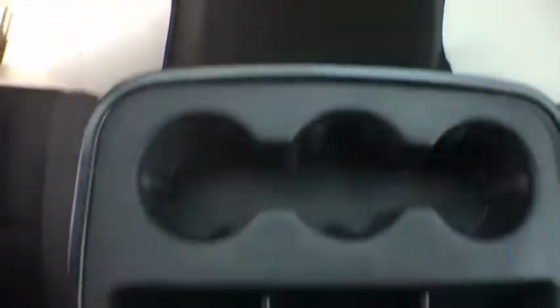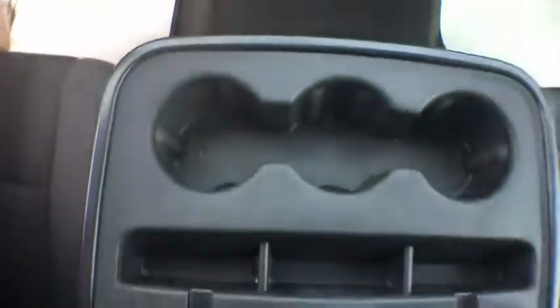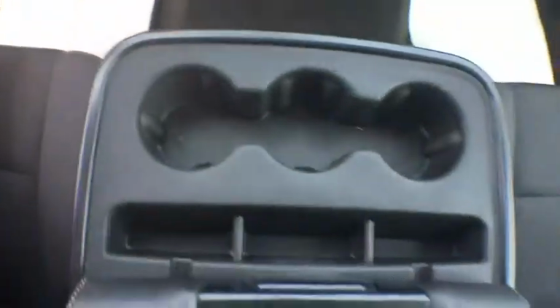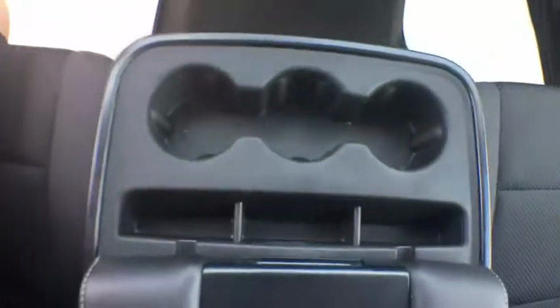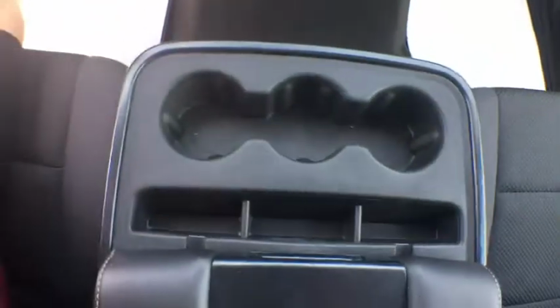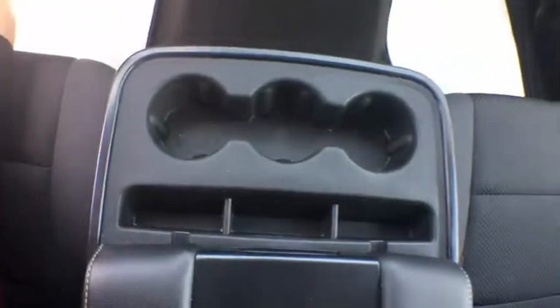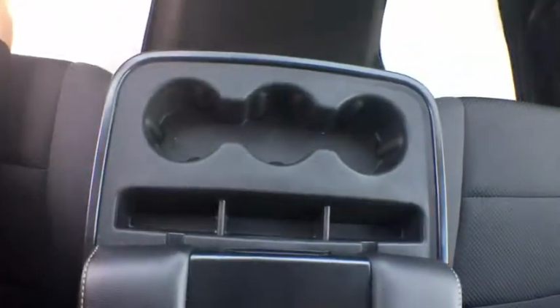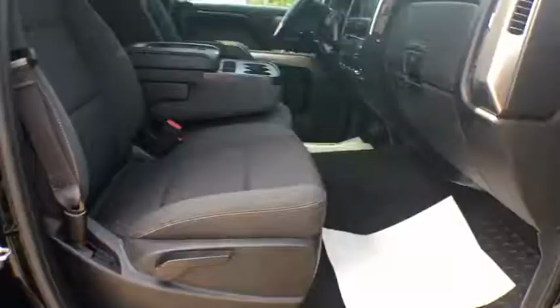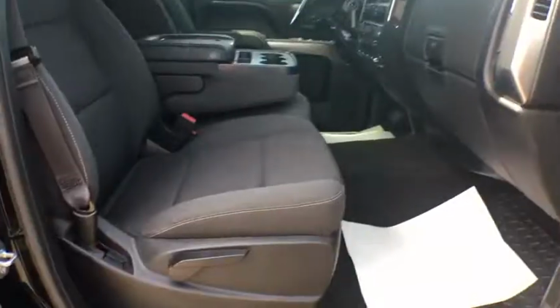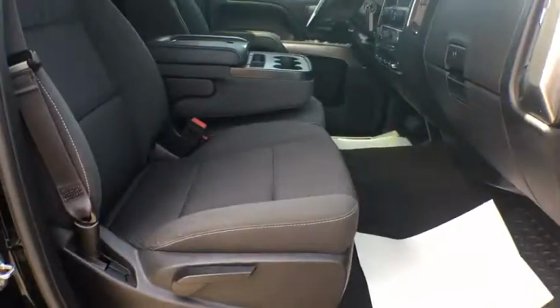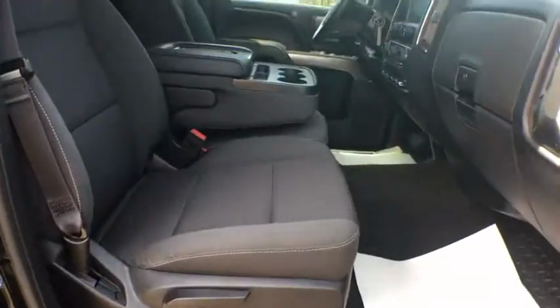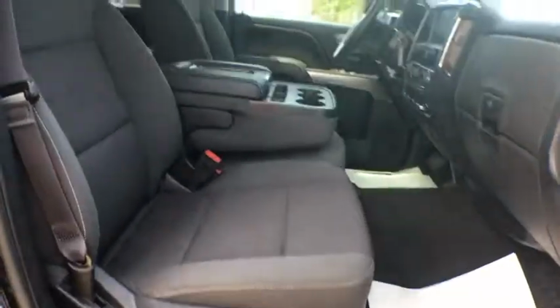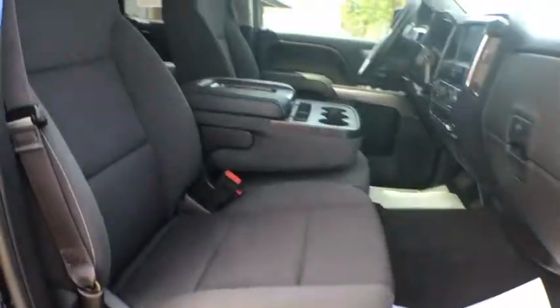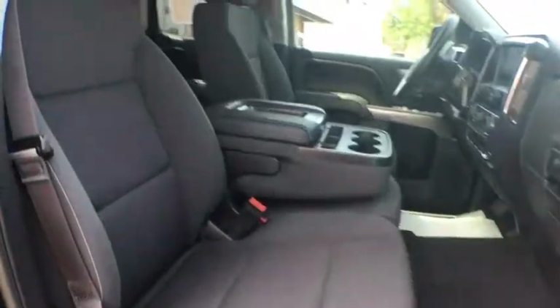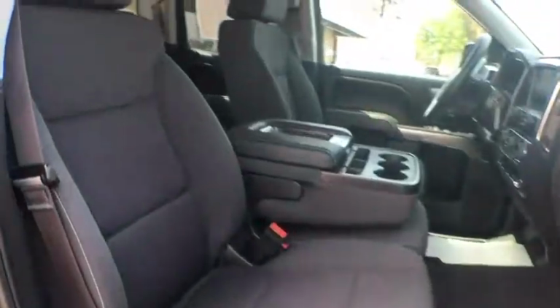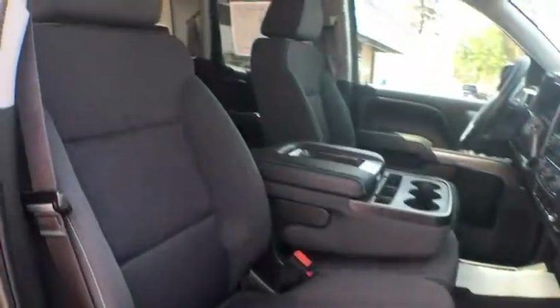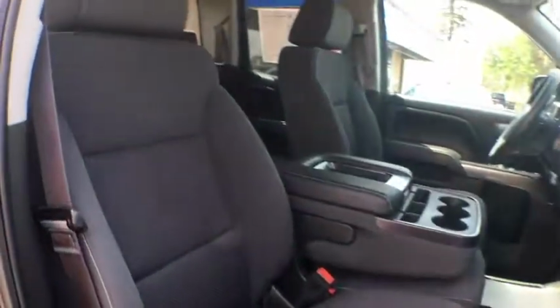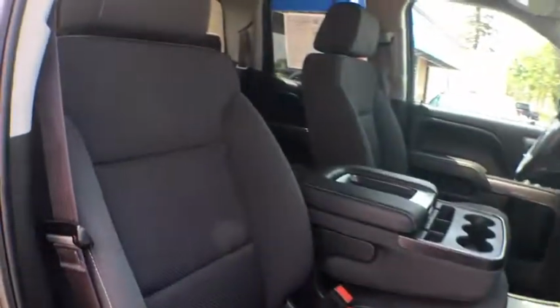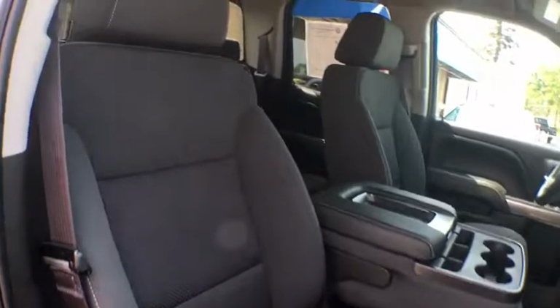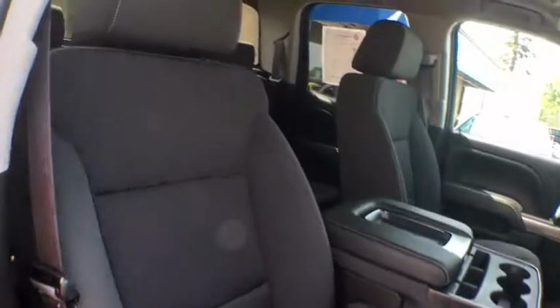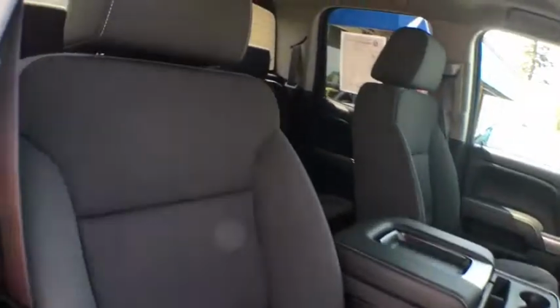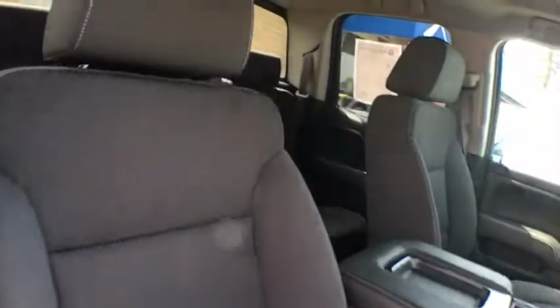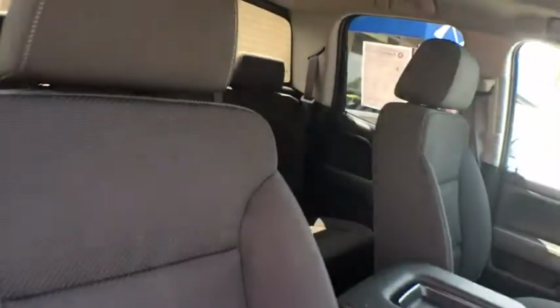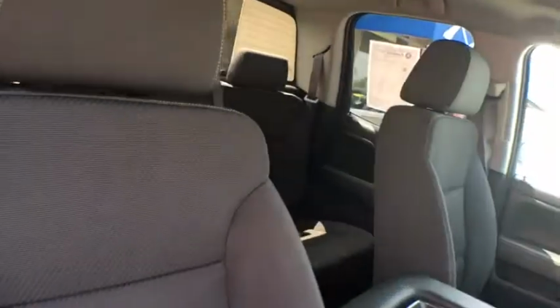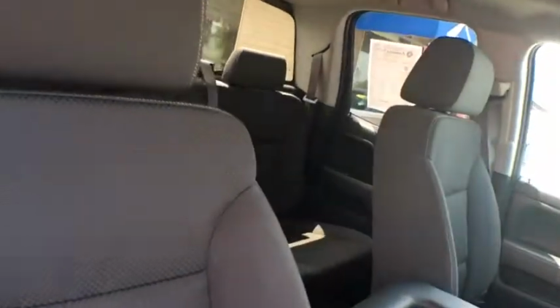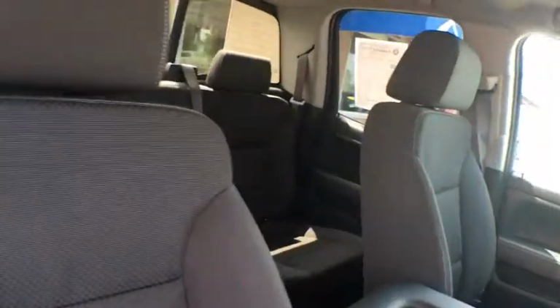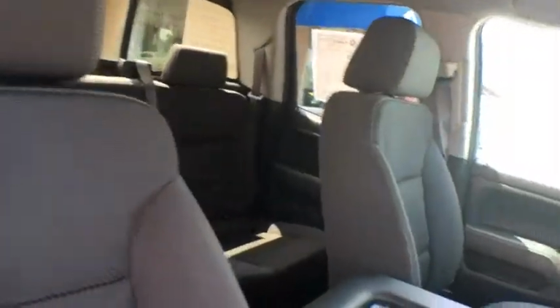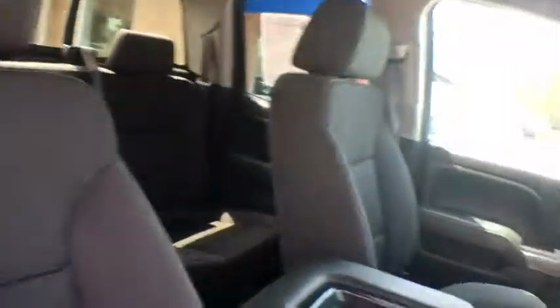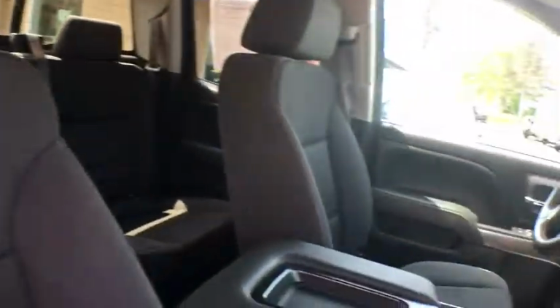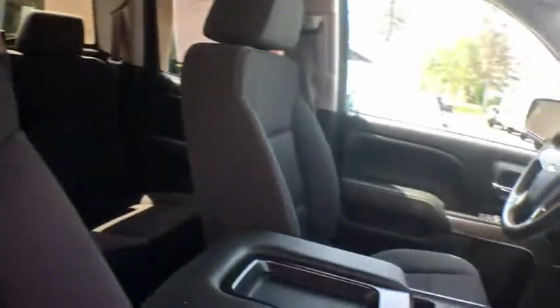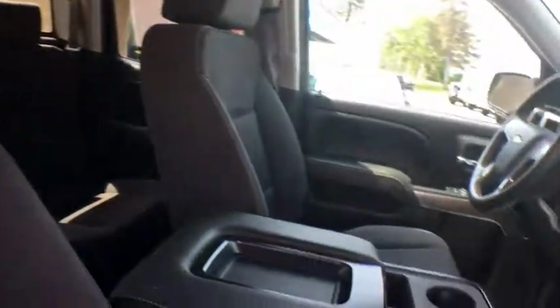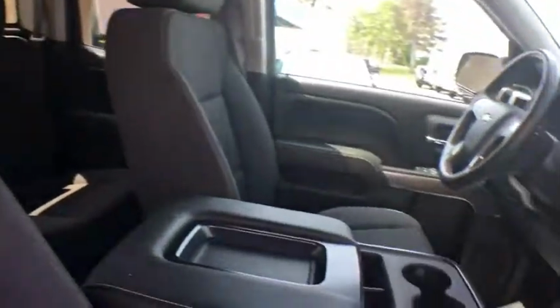Power brakes, trip computer, power door locks, bed liner, satellite radio, airbags.